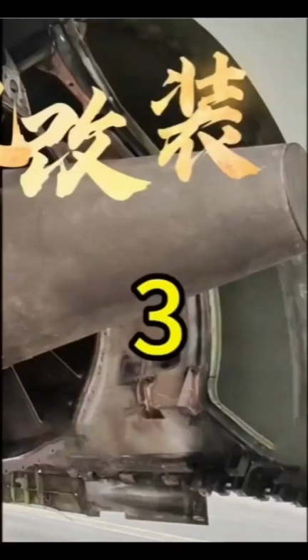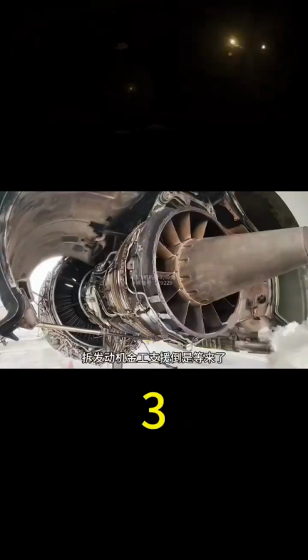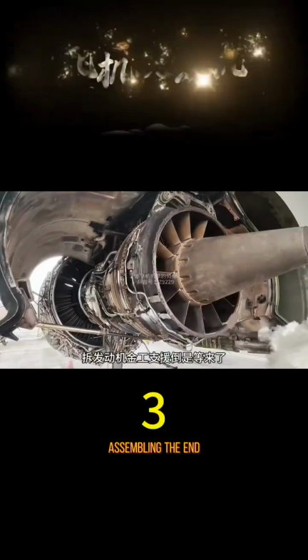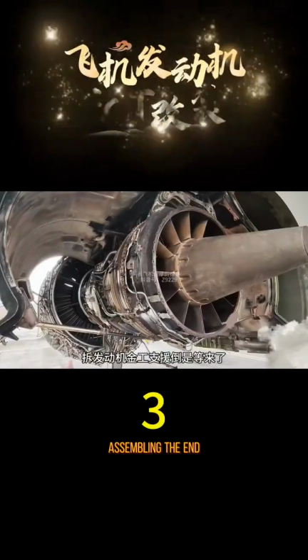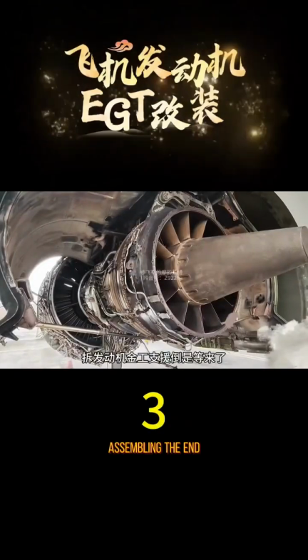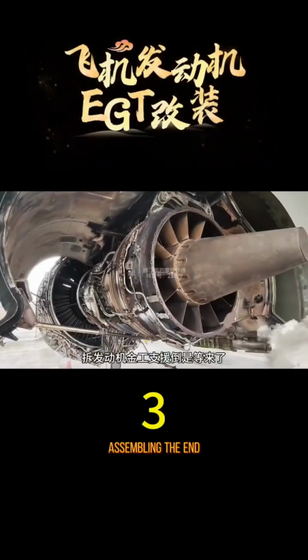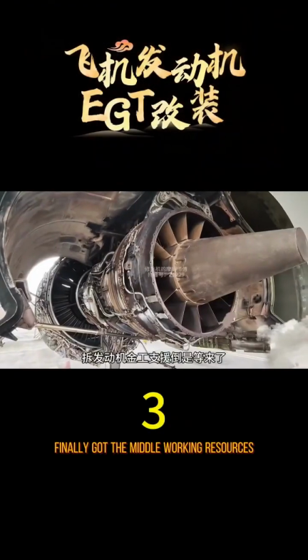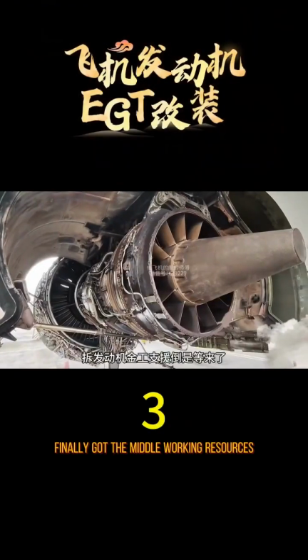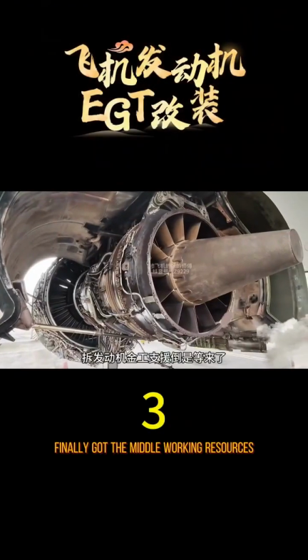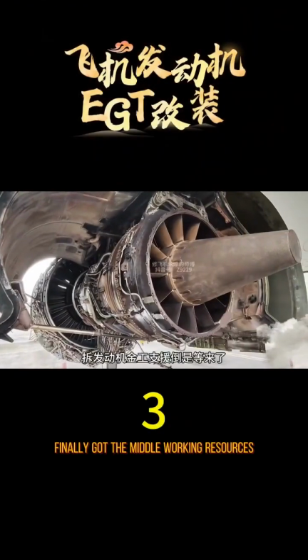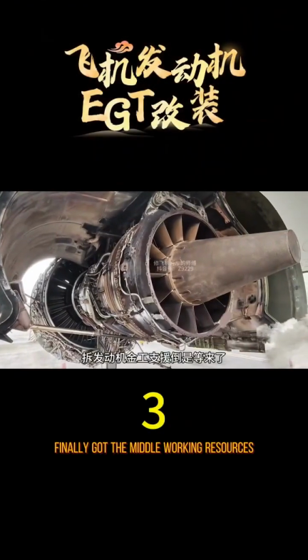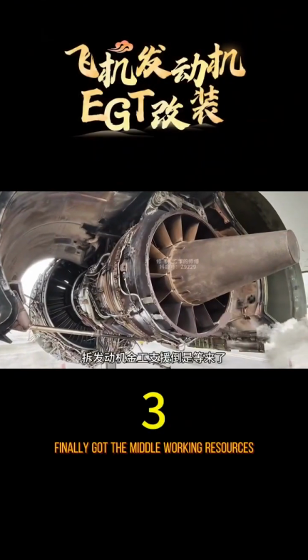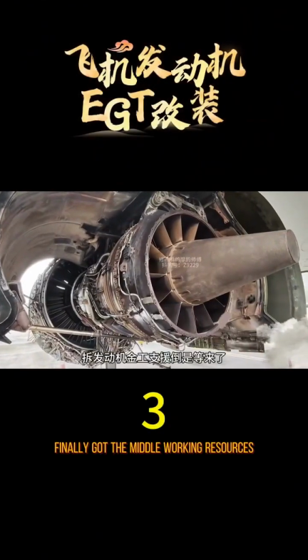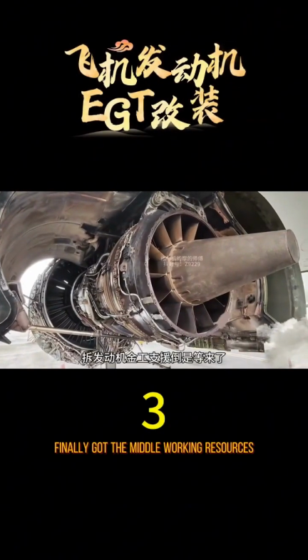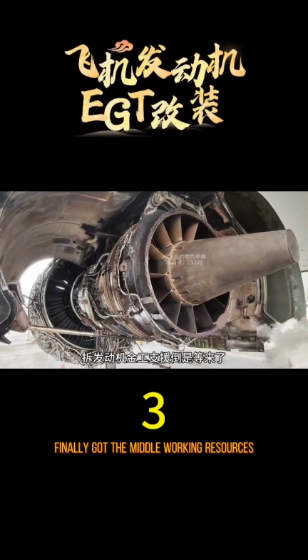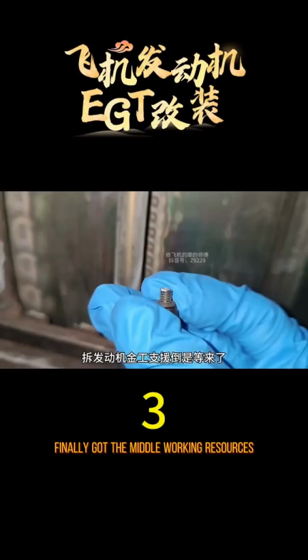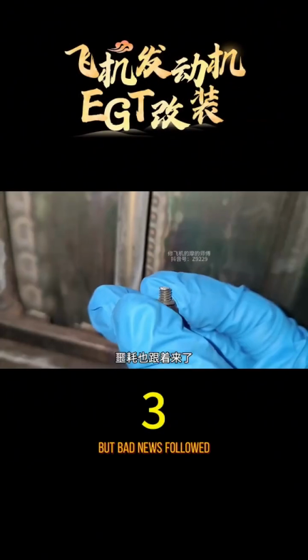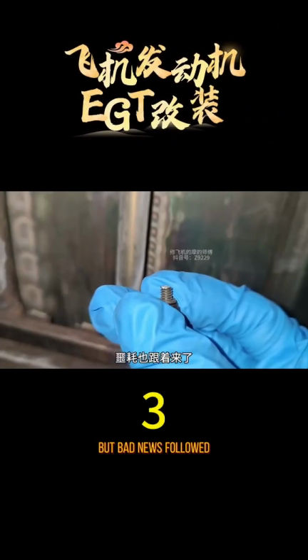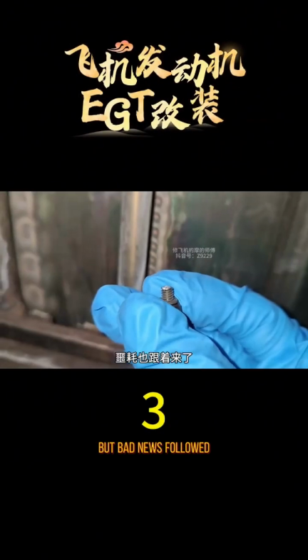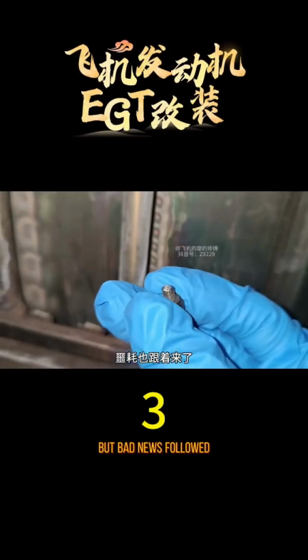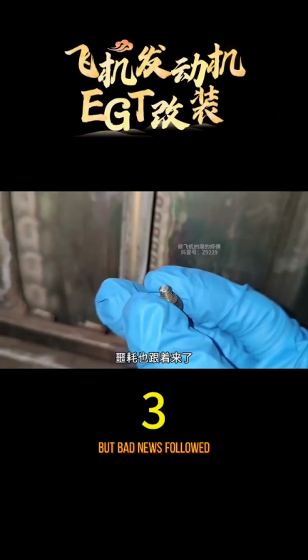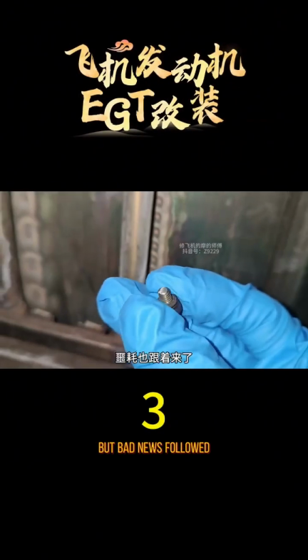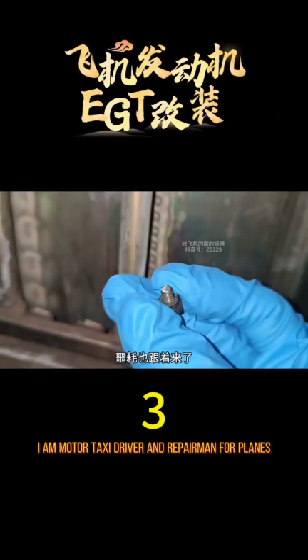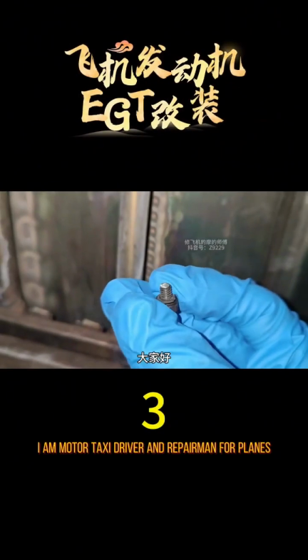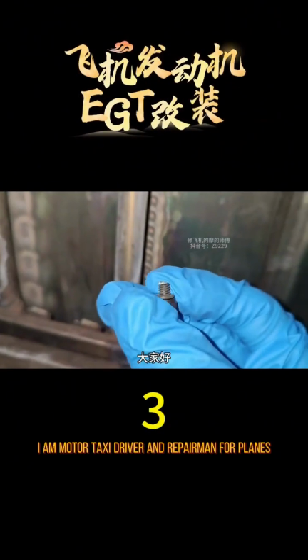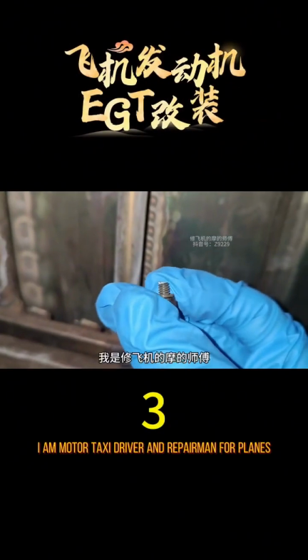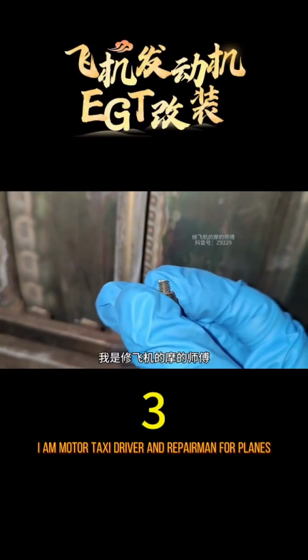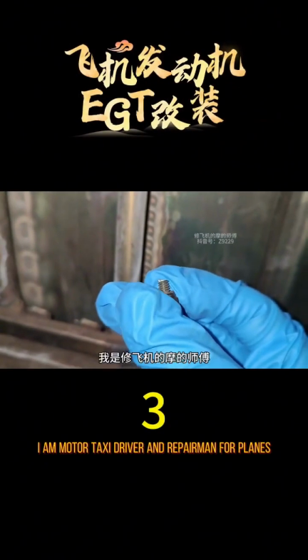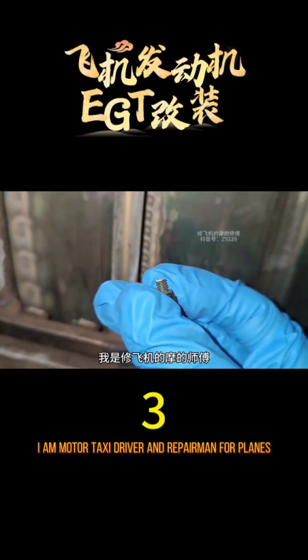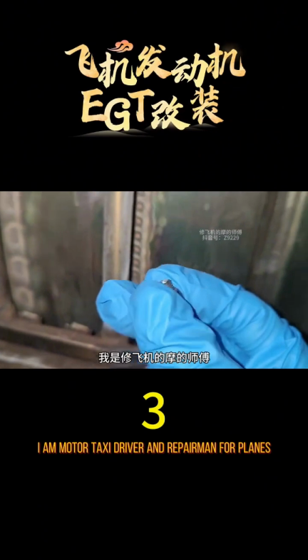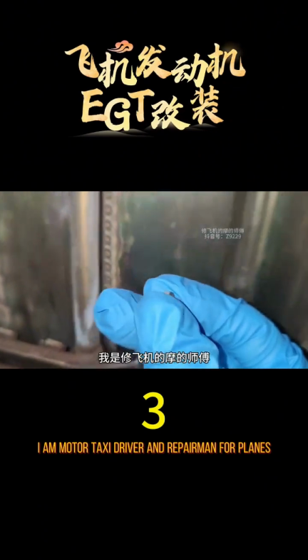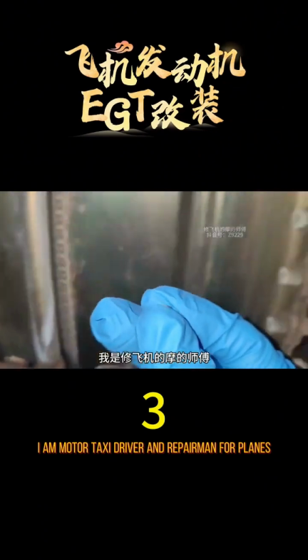Assembling the engine. Finally got the metalworking resources, but bad news followed. Hi all. Photo taxi driver fixes airplane.